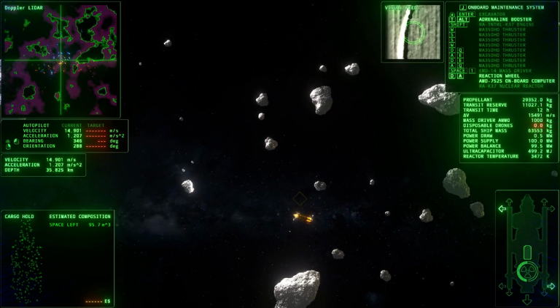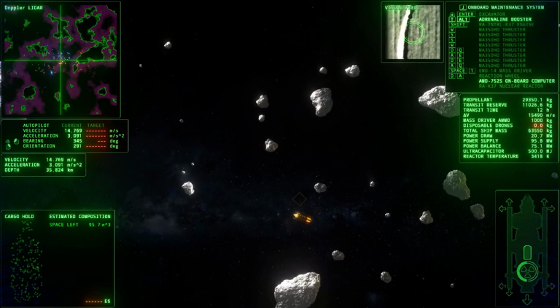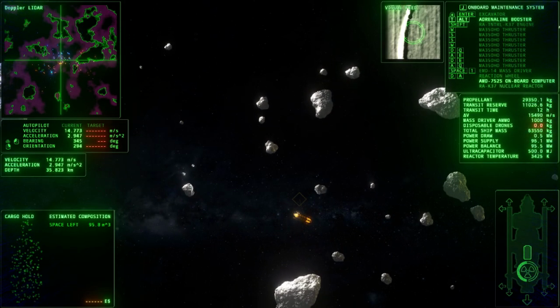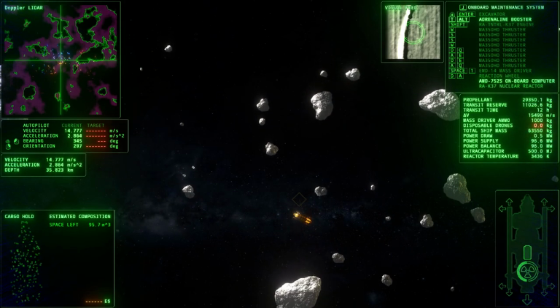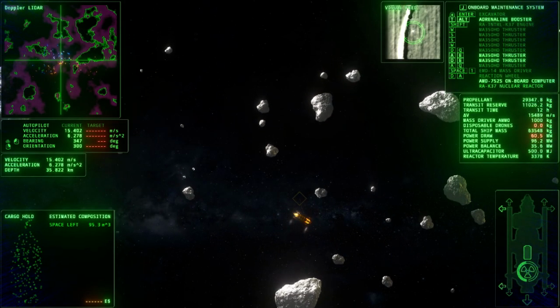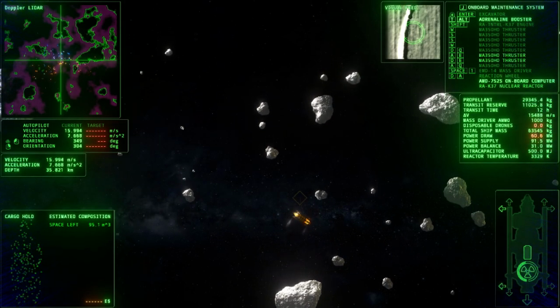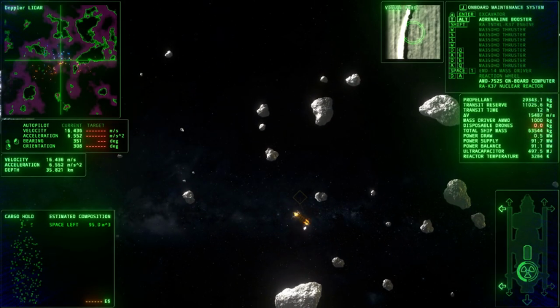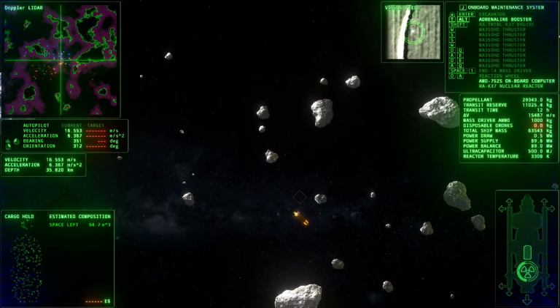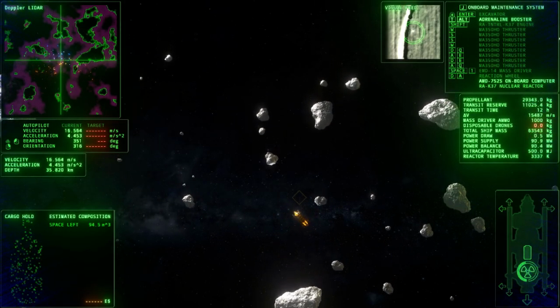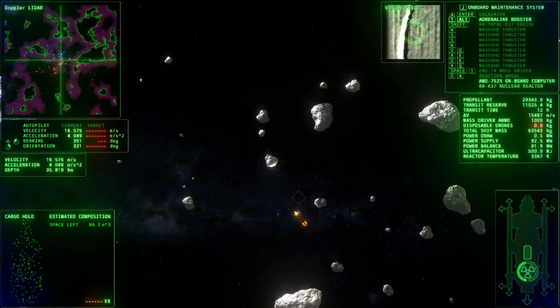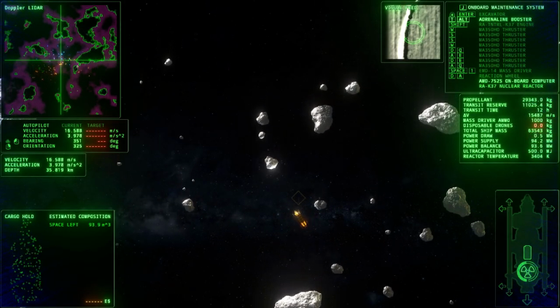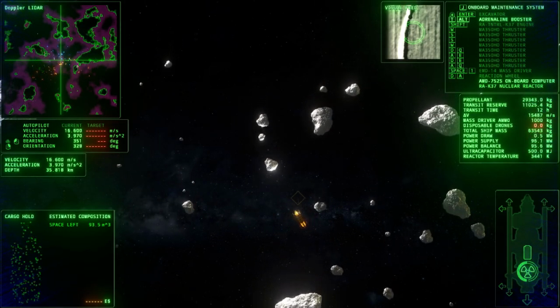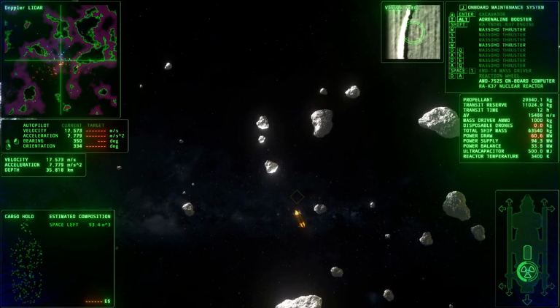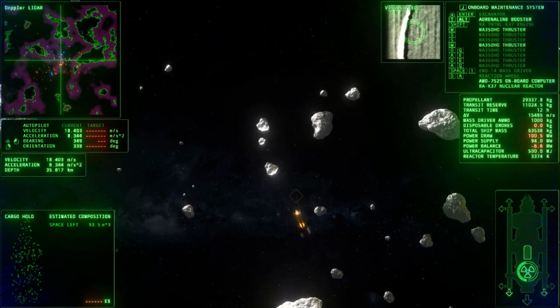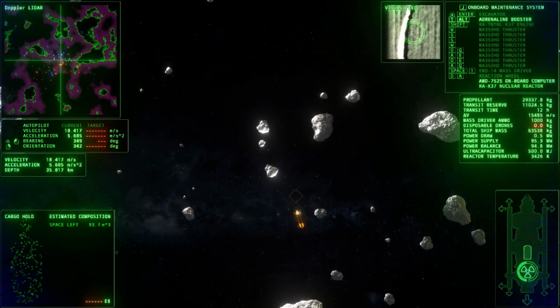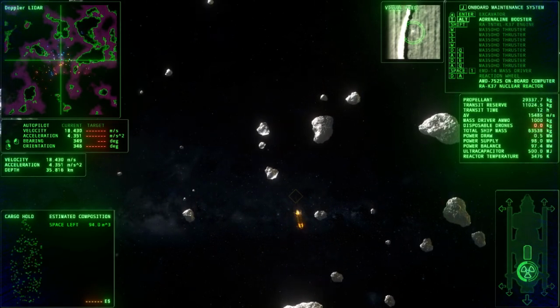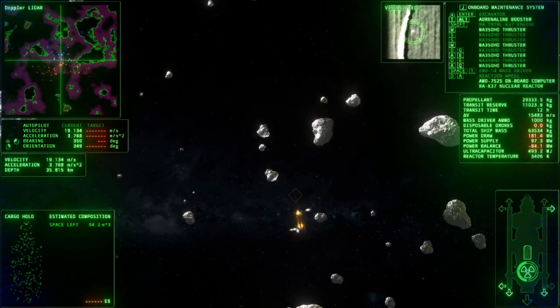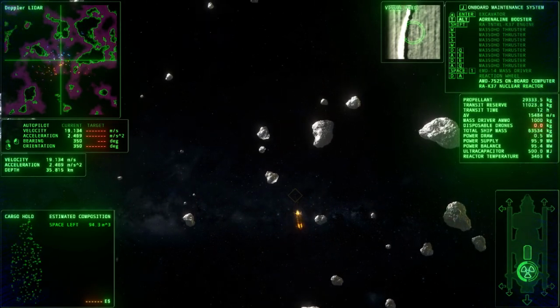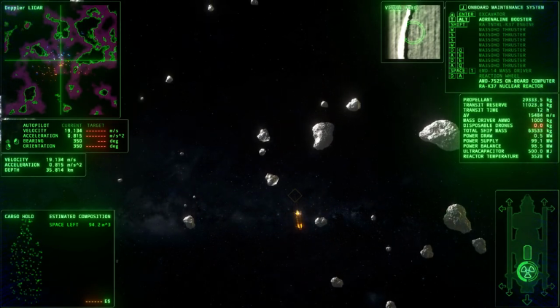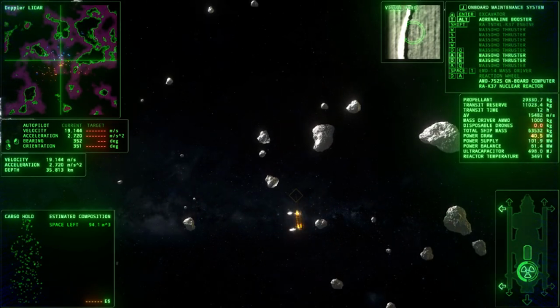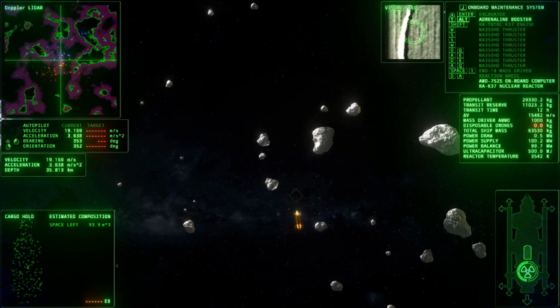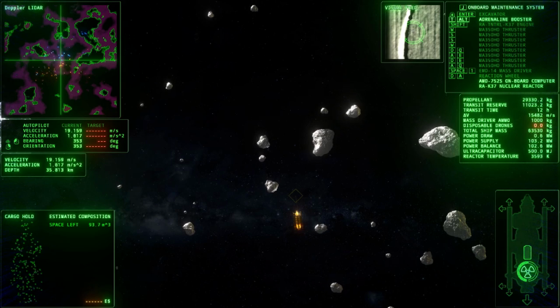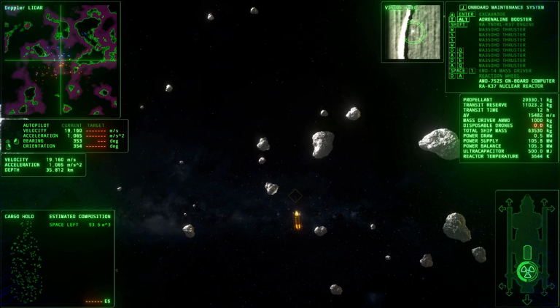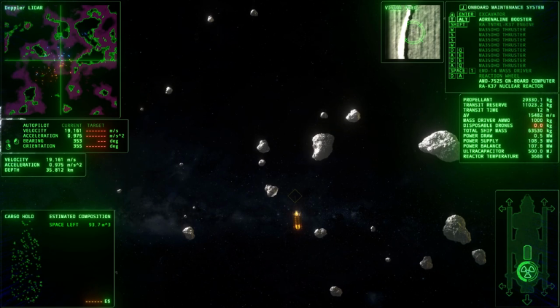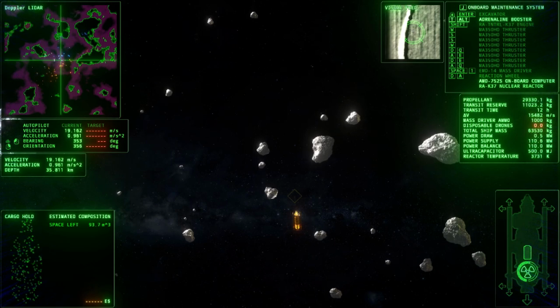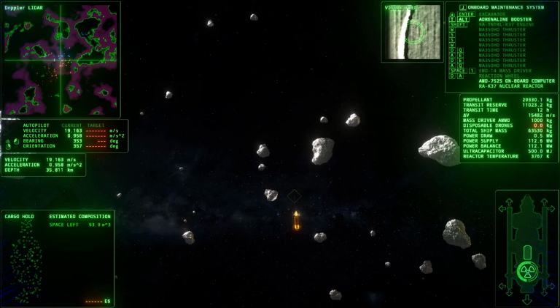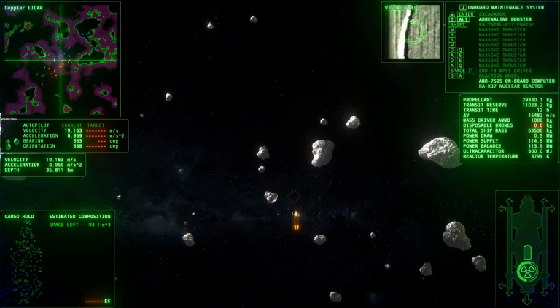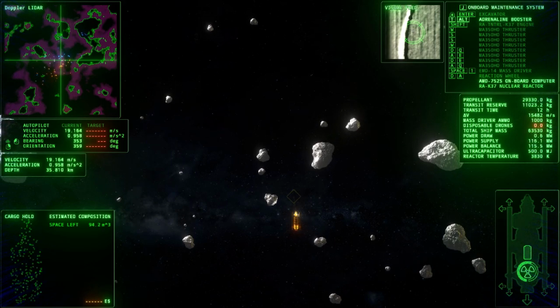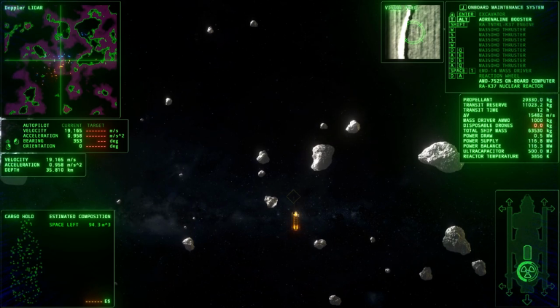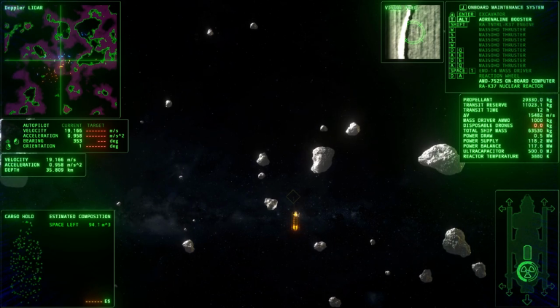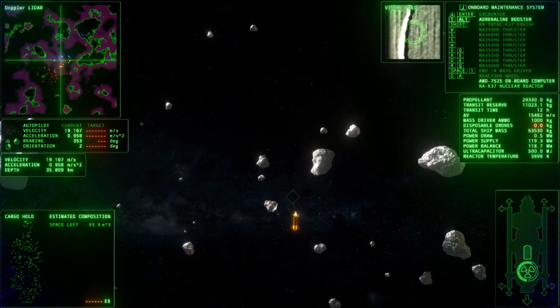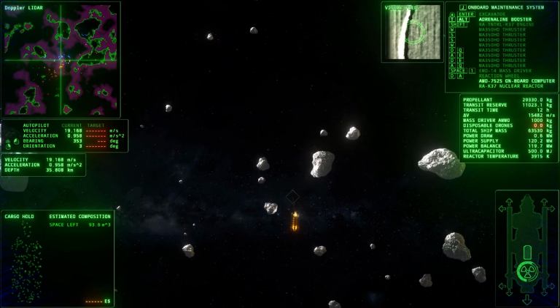Space isn't dark either. There is nothing between you and the sun, and it's always a sunny day.